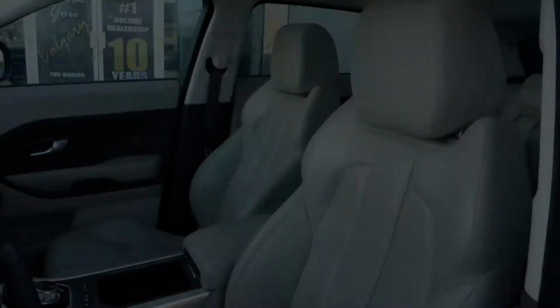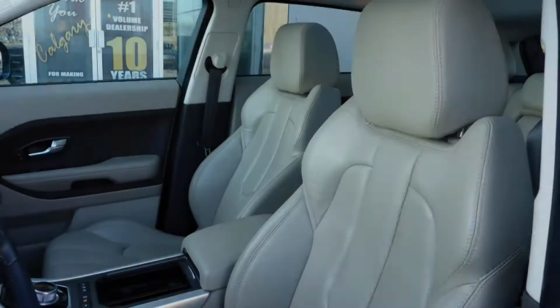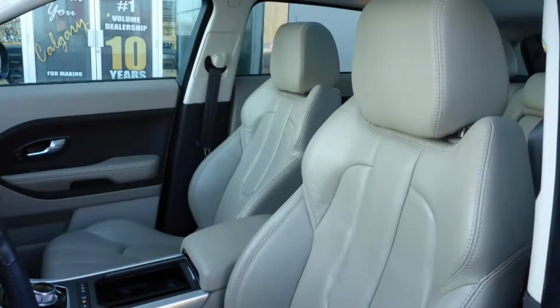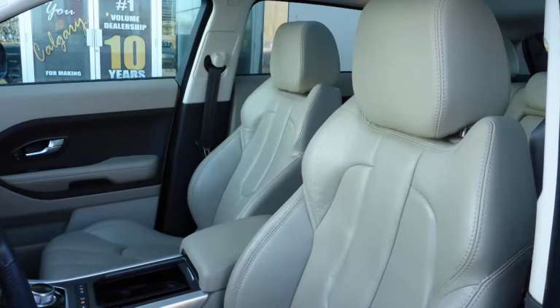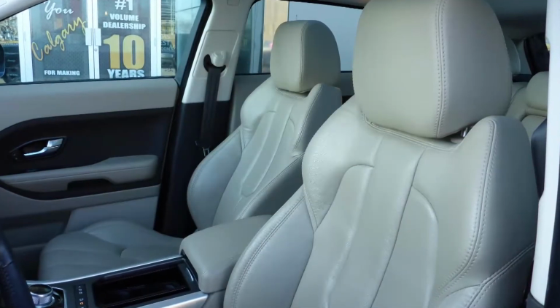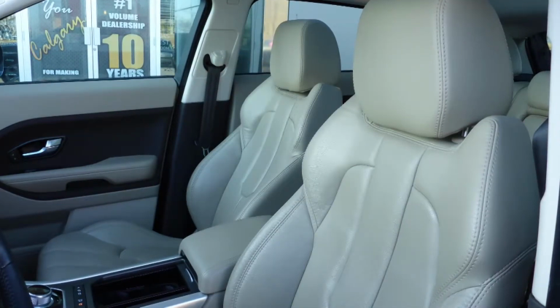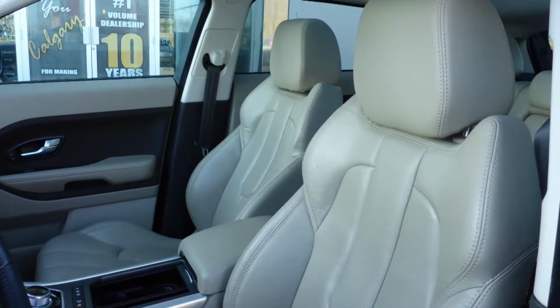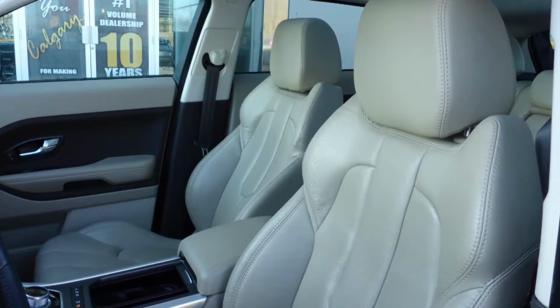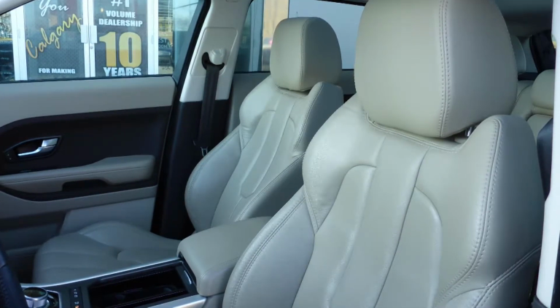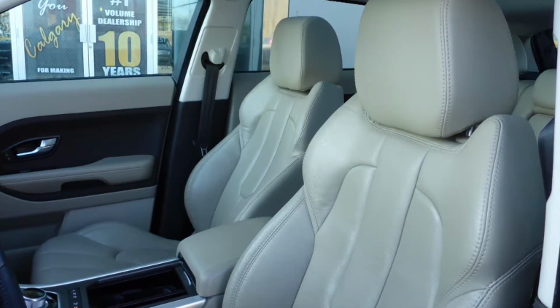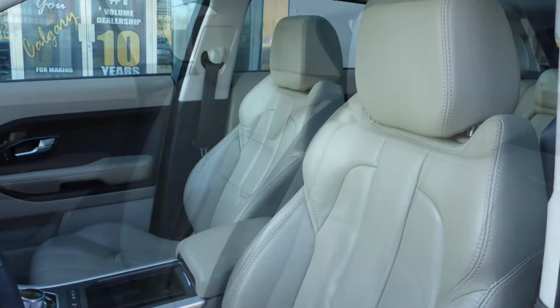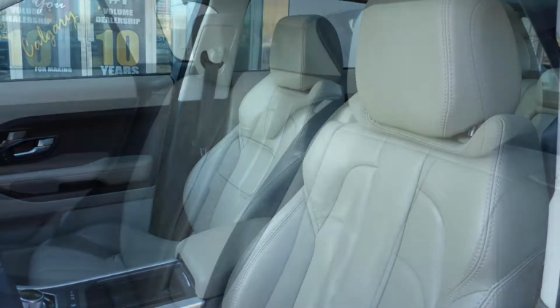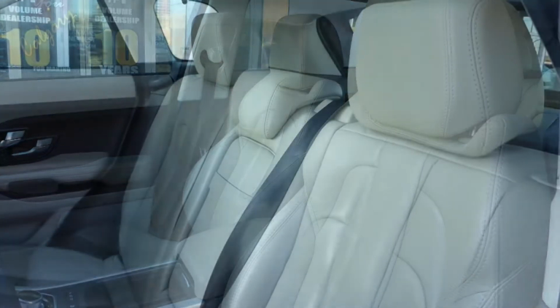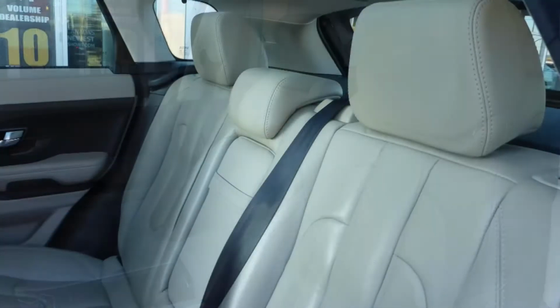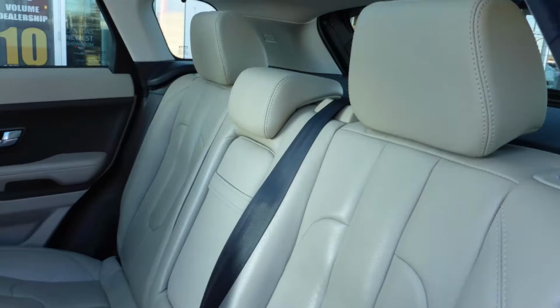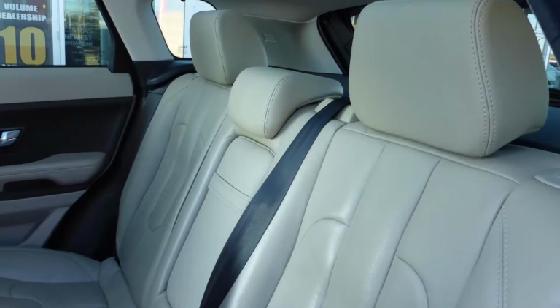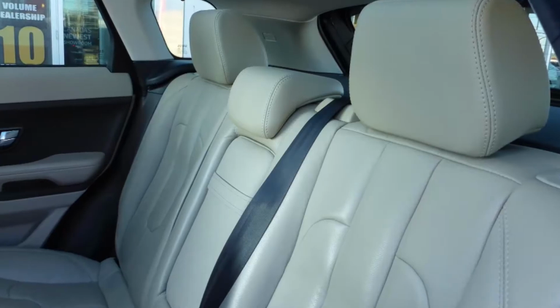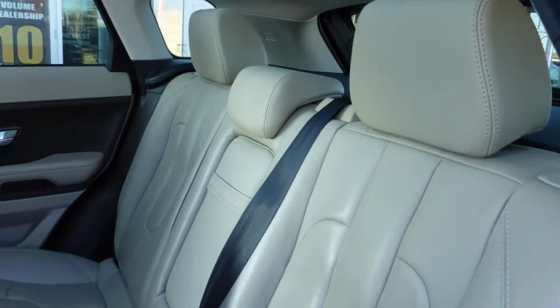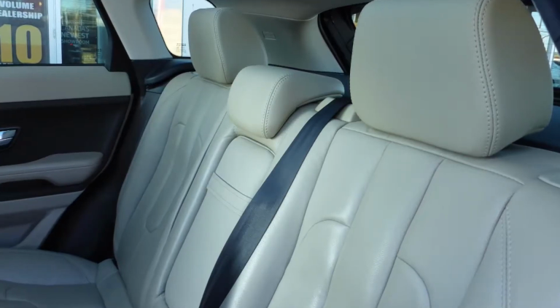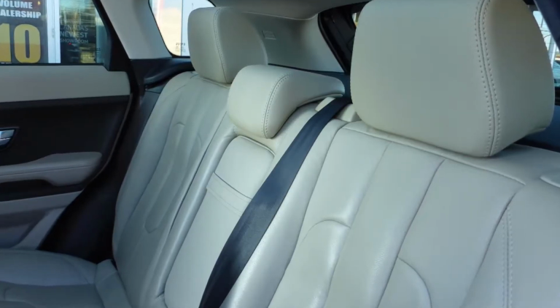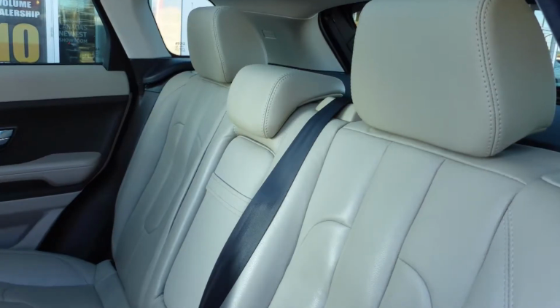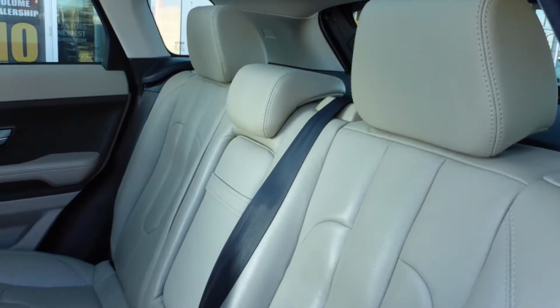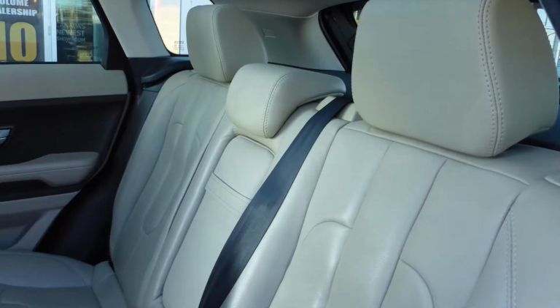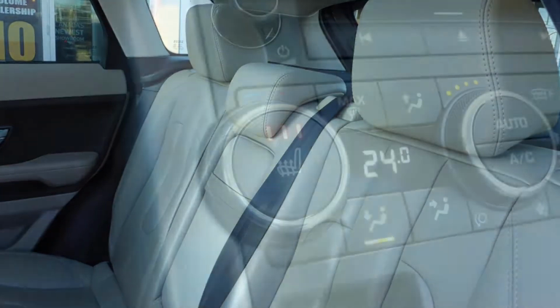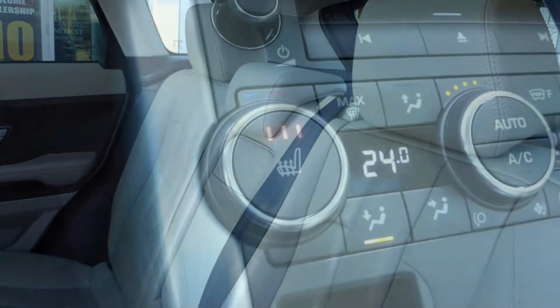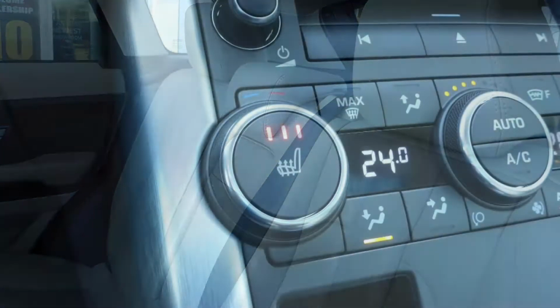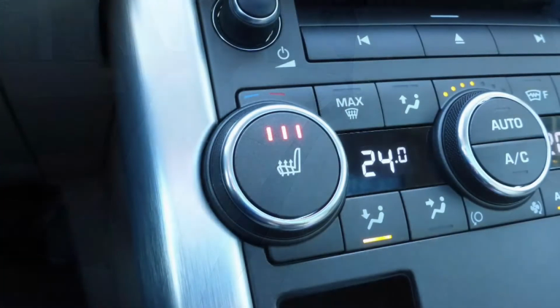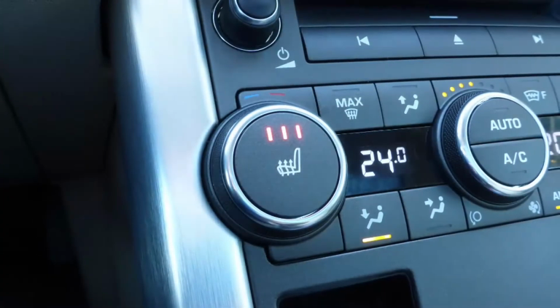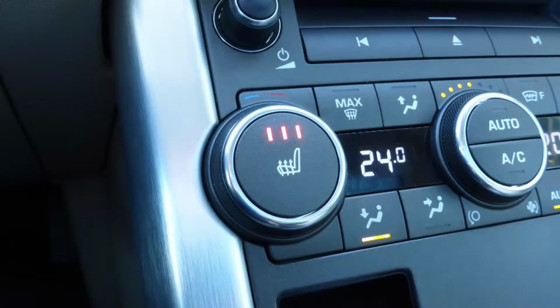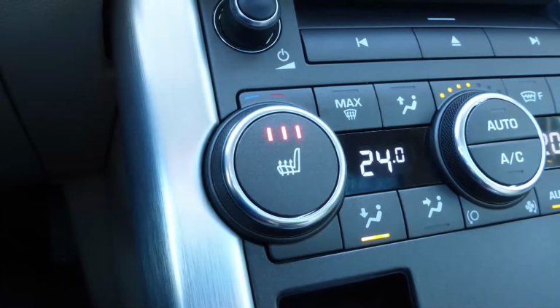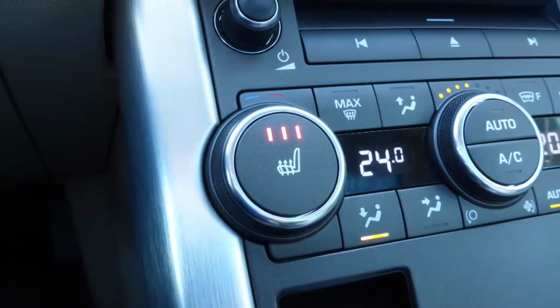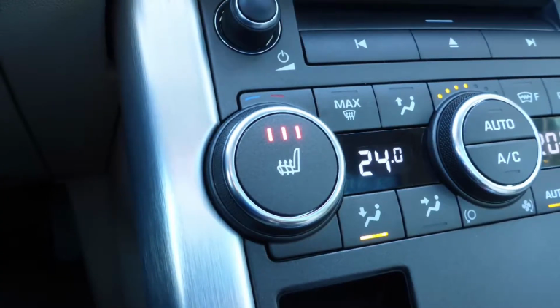Also Alisha, the interior features all leather seating with premium stitching and rear folding seats. As well, the front seats are heated.